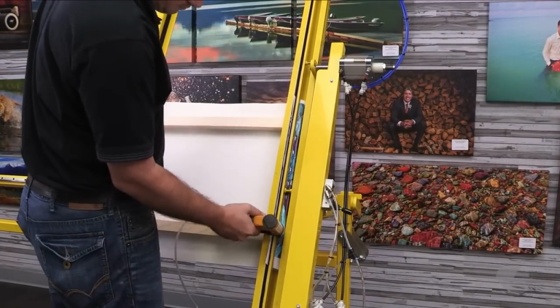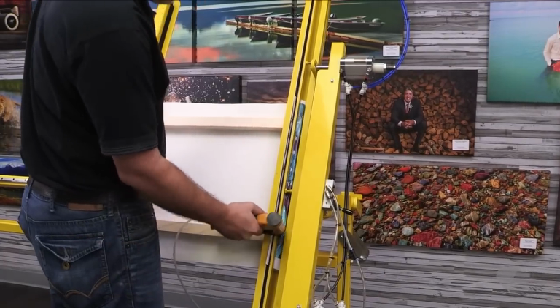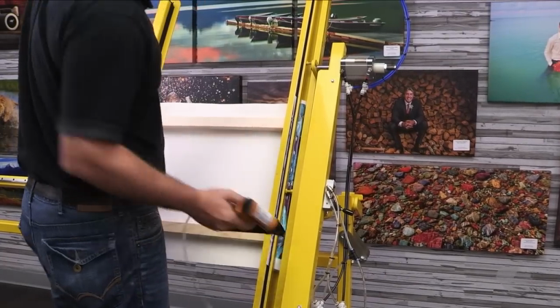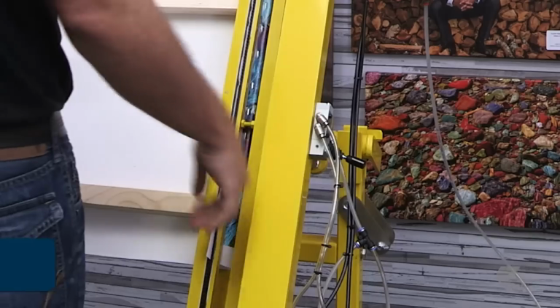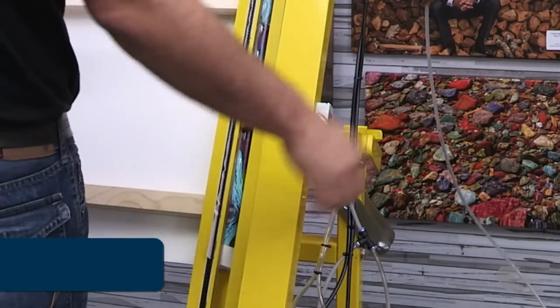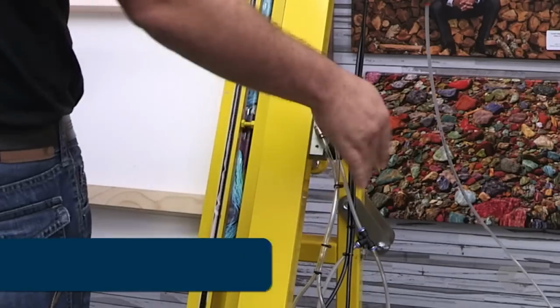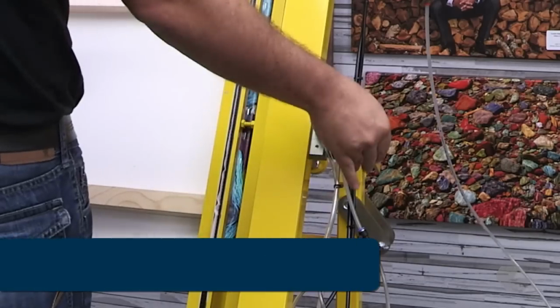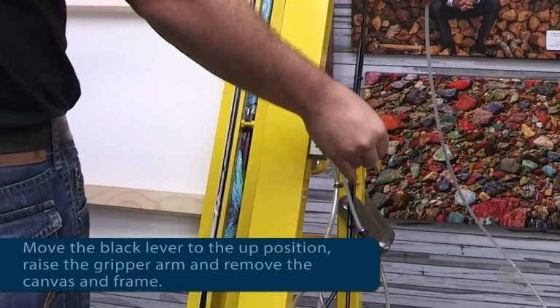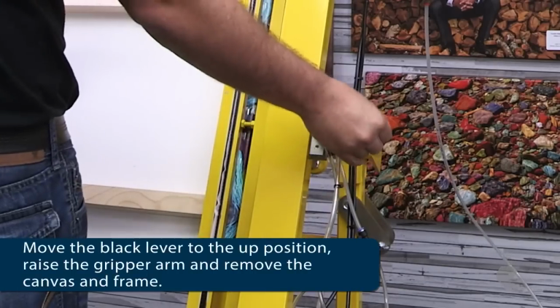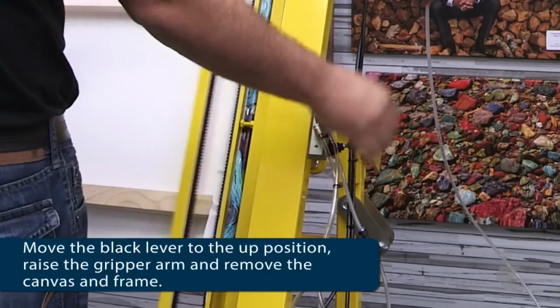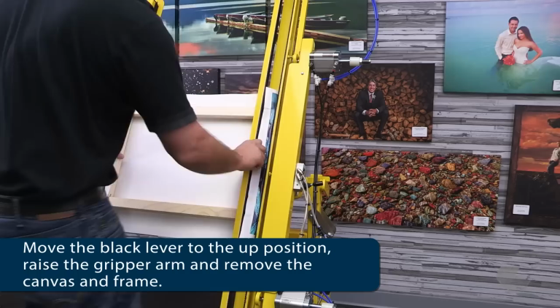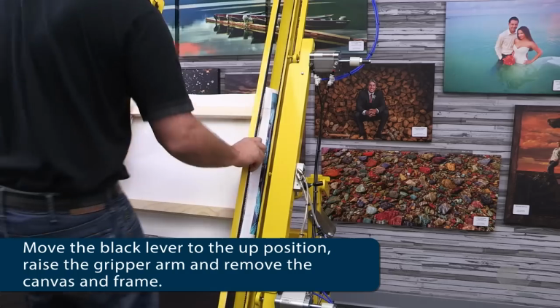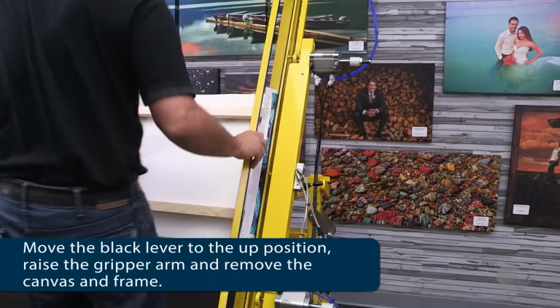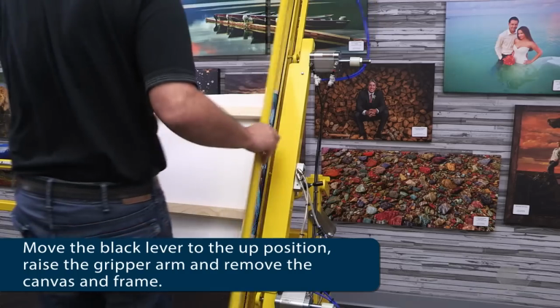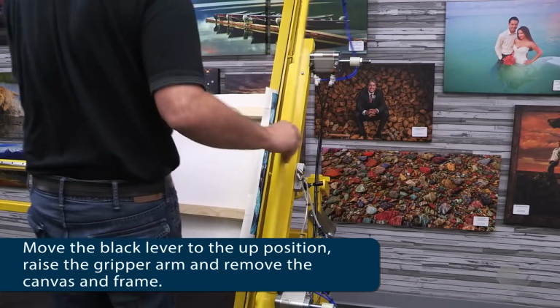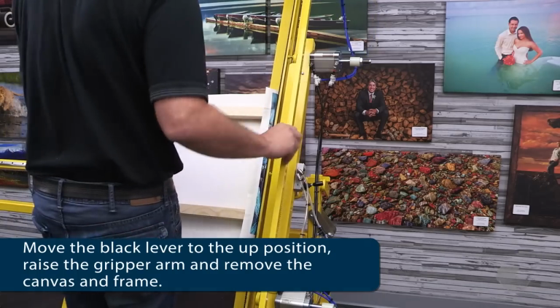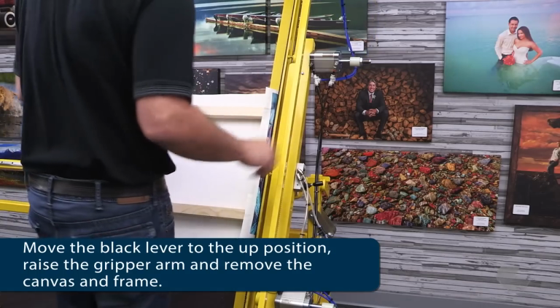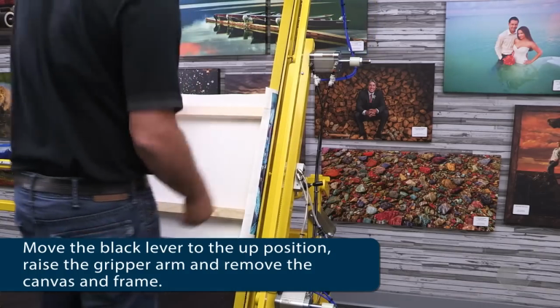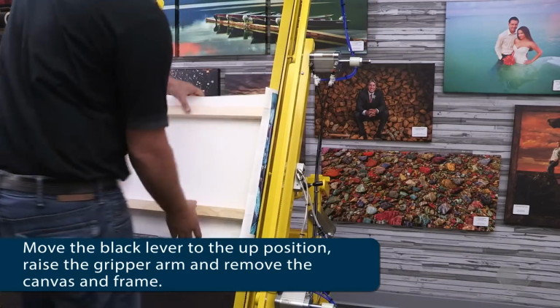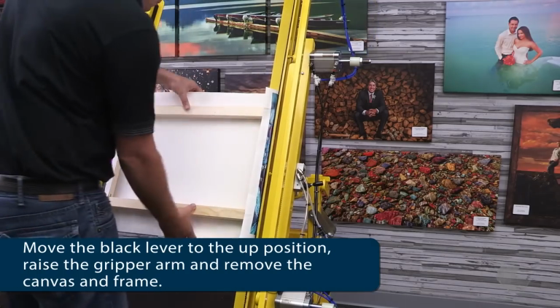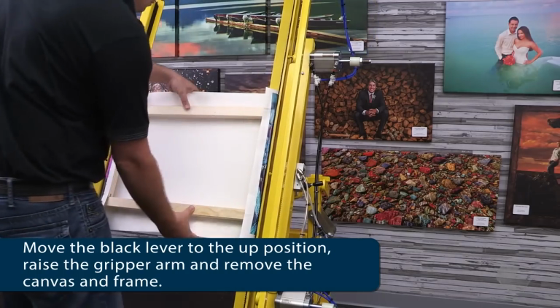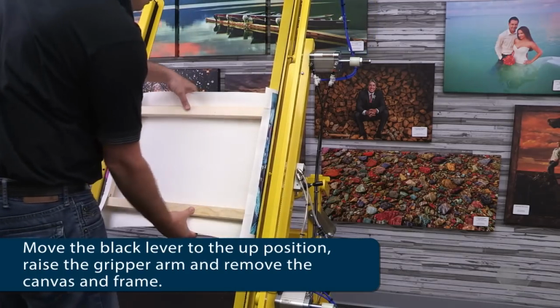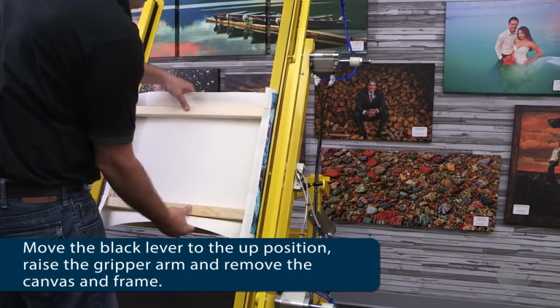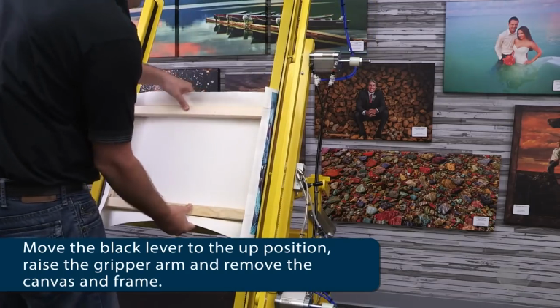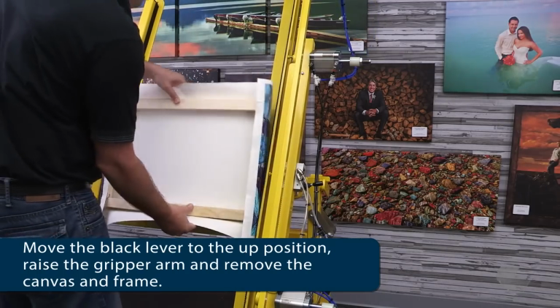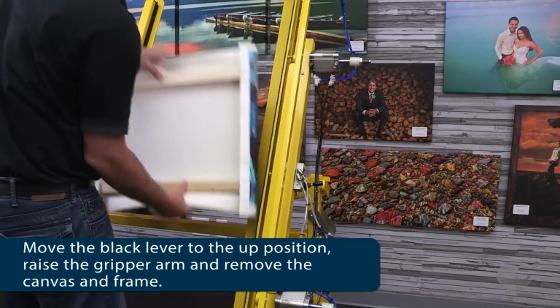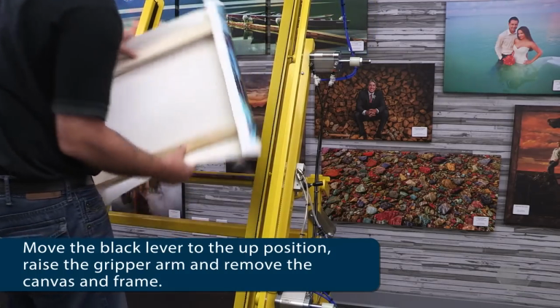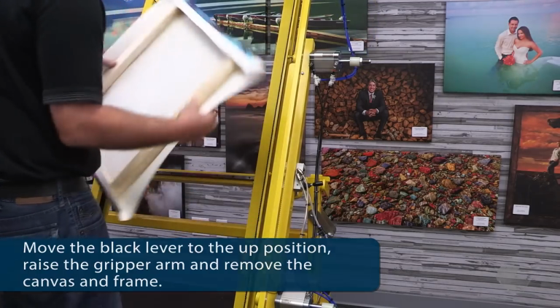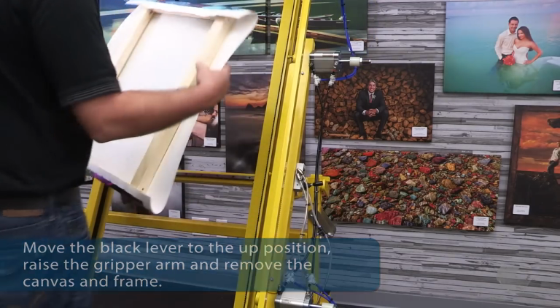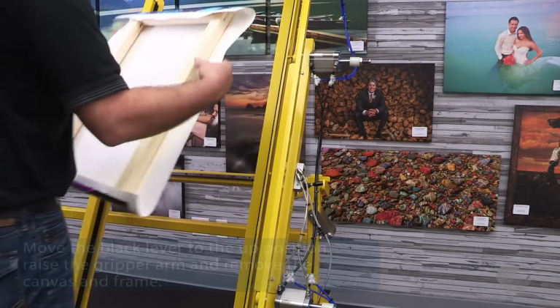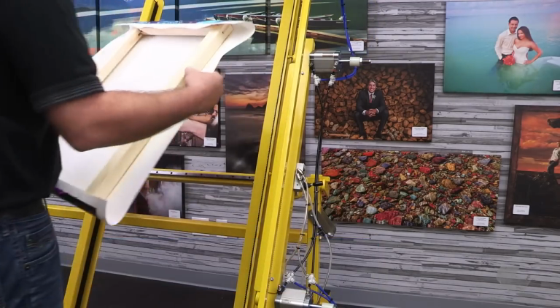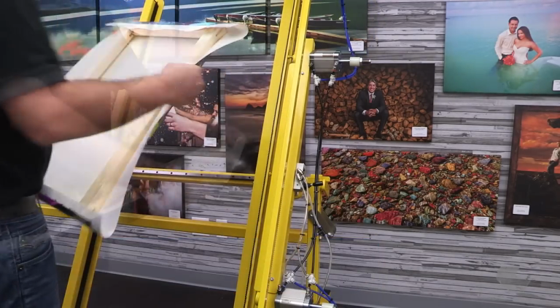Next, move the black lever to the up position. Raise the gripper arm and remove the canvas from the Studio Canvas Master.